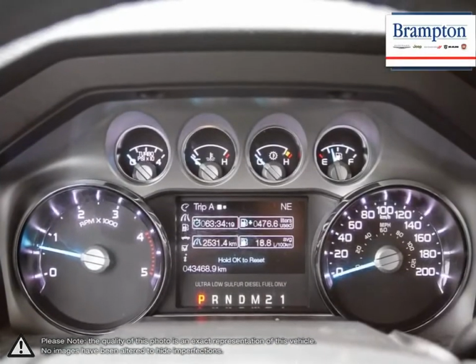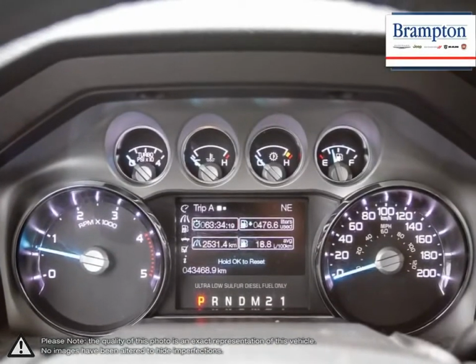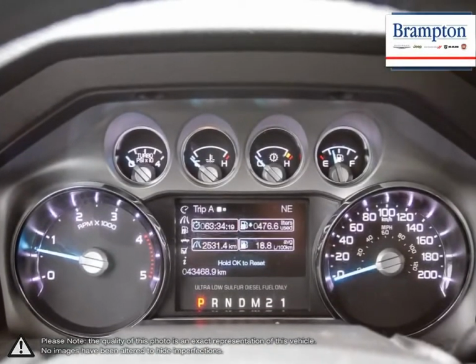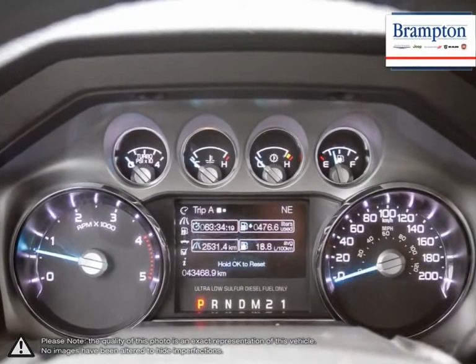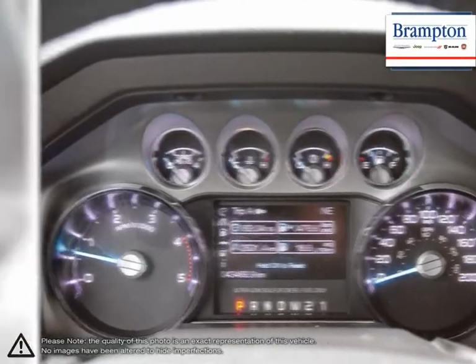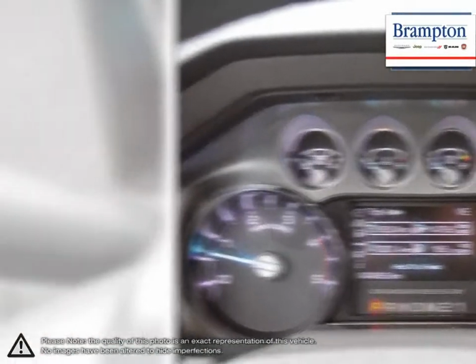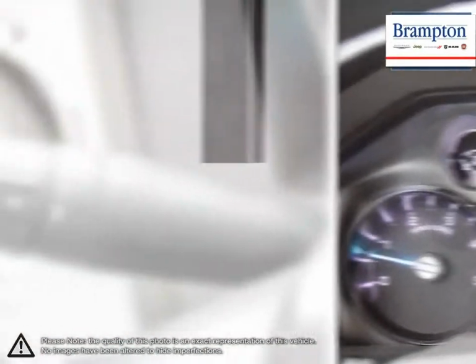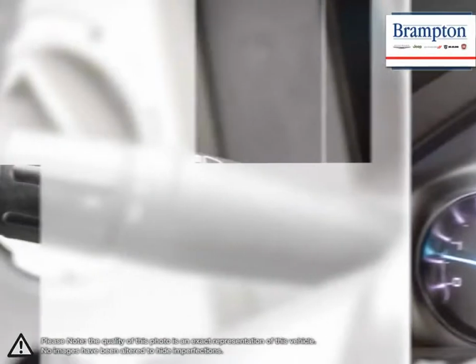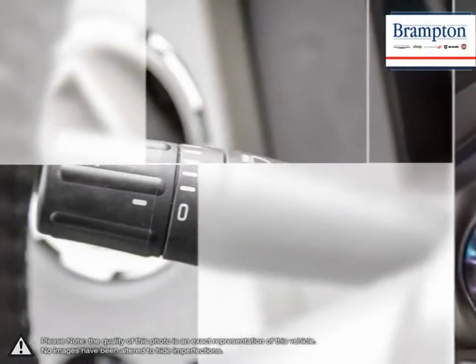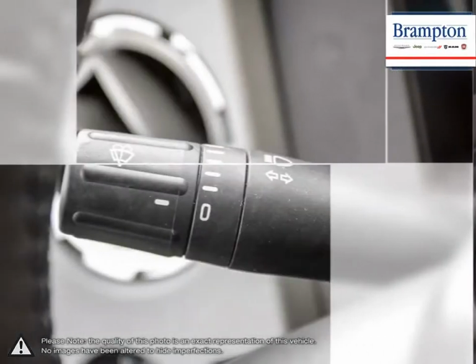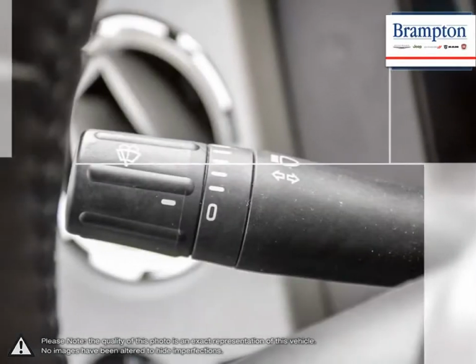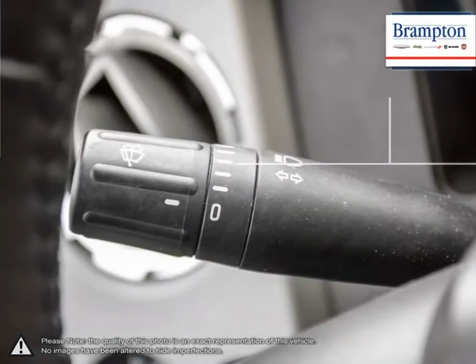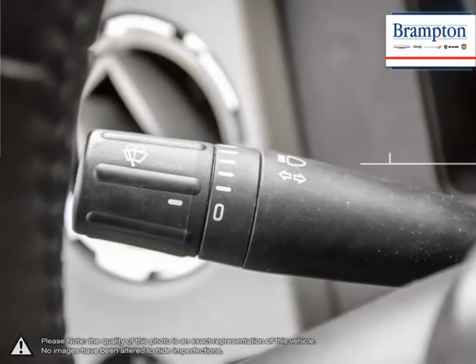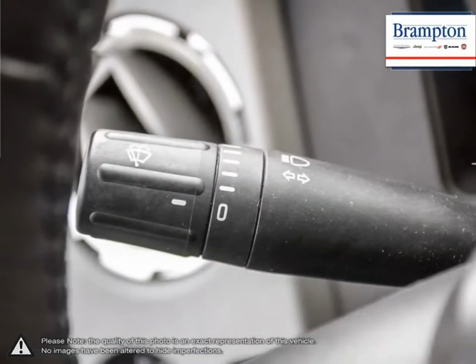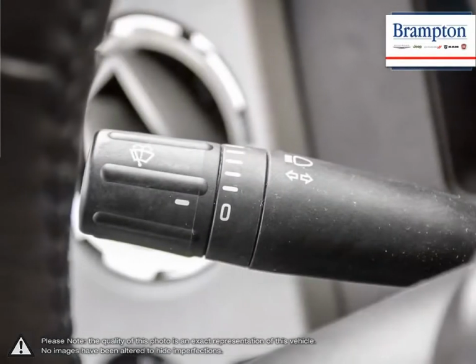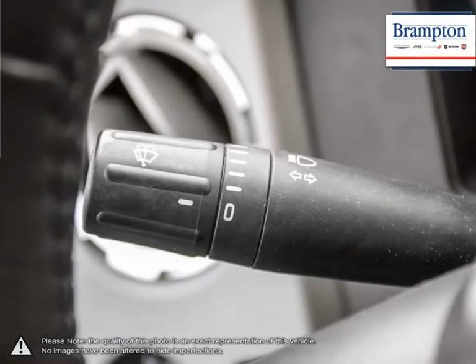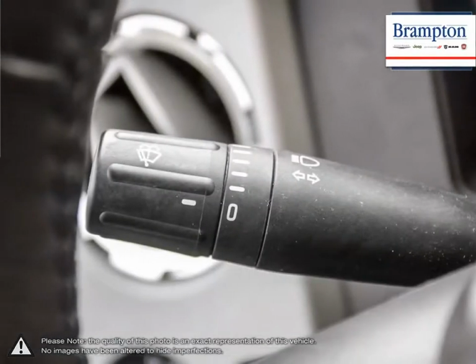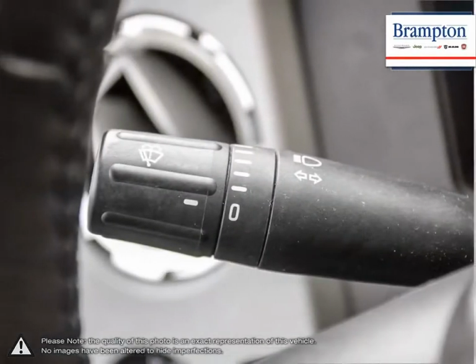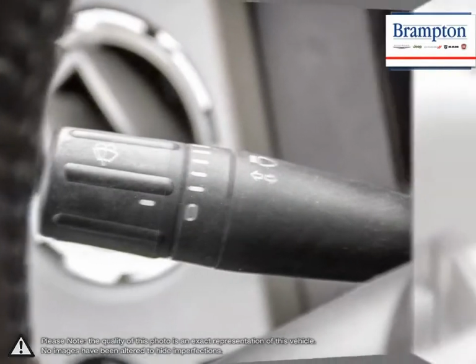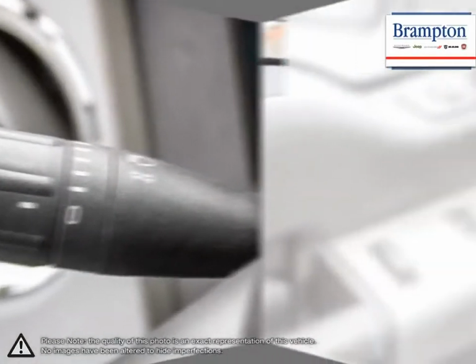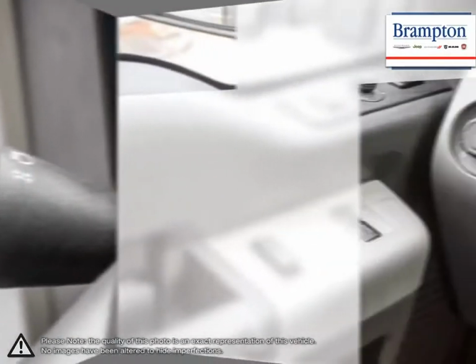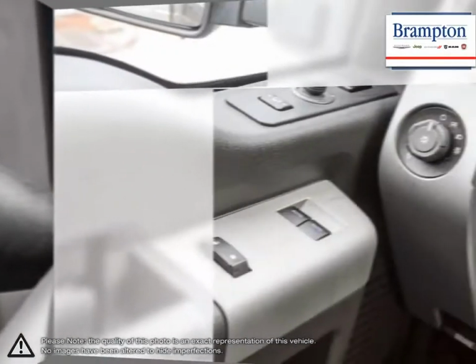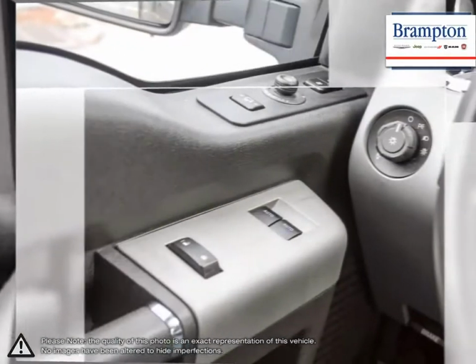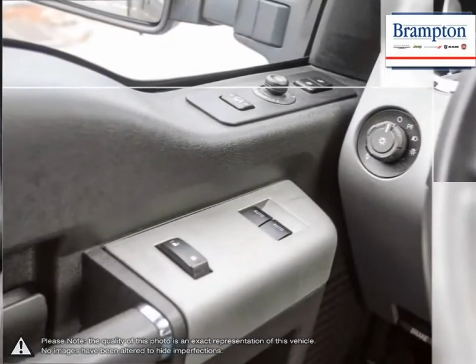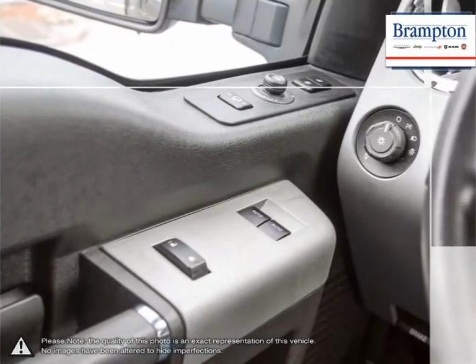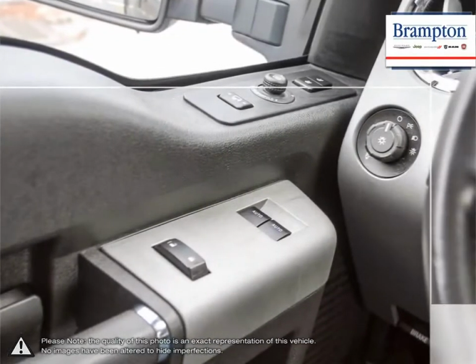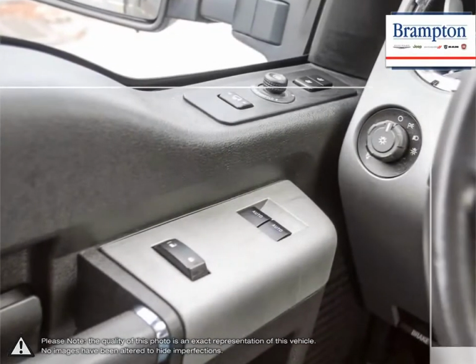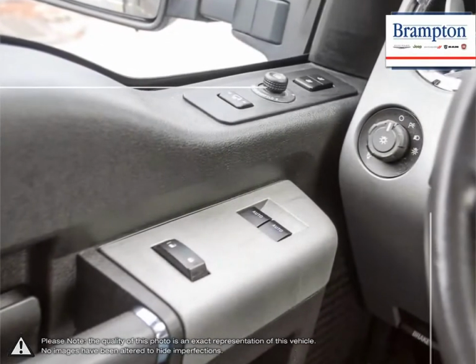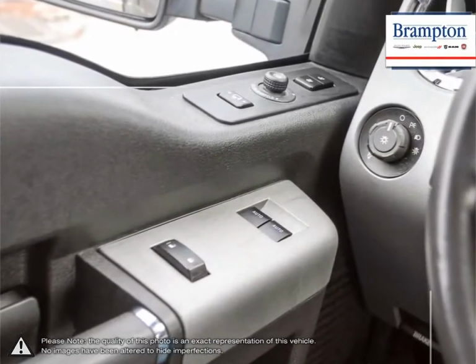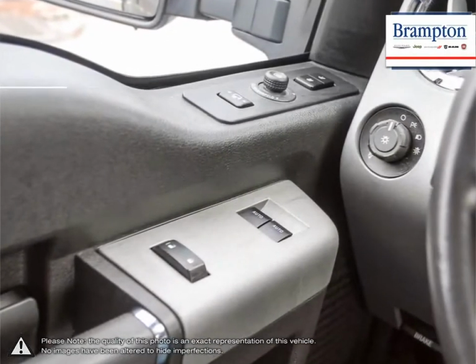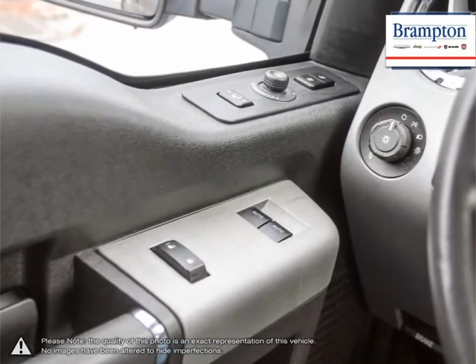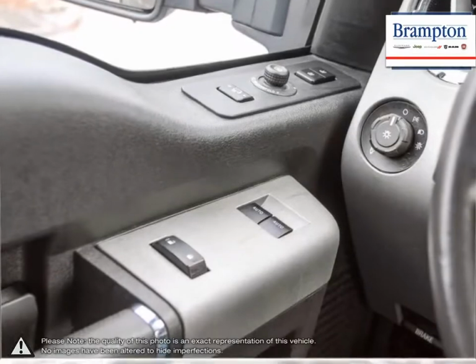Brampton Chrysler is also part of the Raffi Auto Group, representing 23 different brands and serving all of the GTA and Ontario.